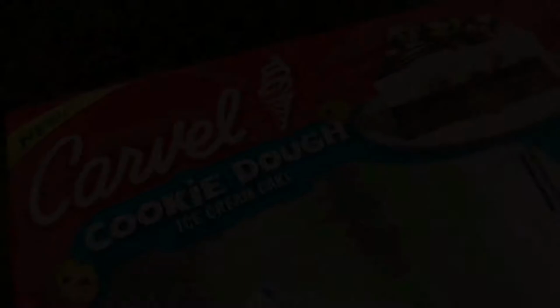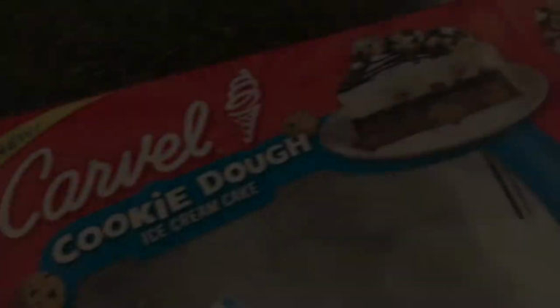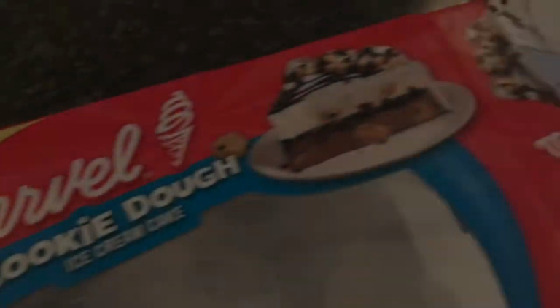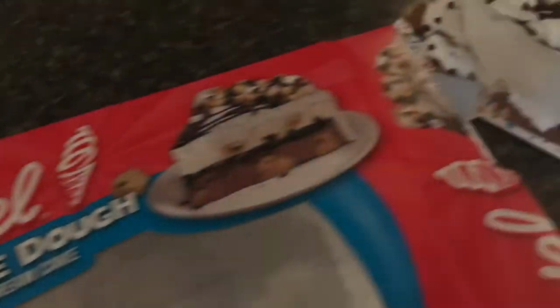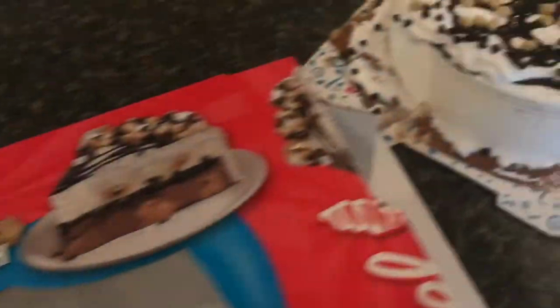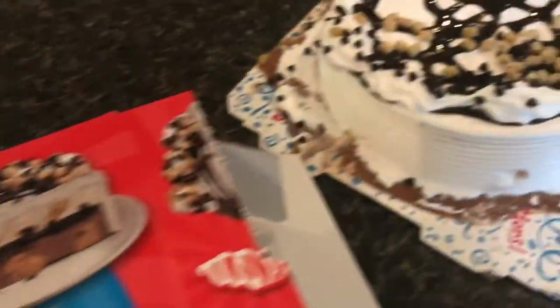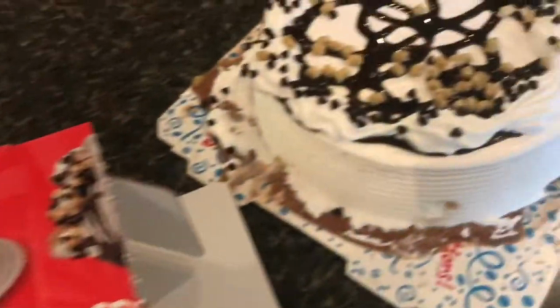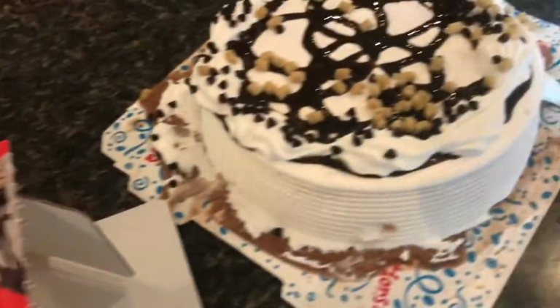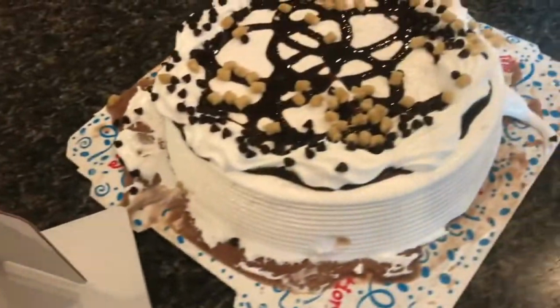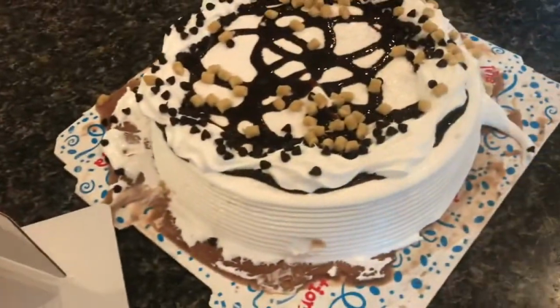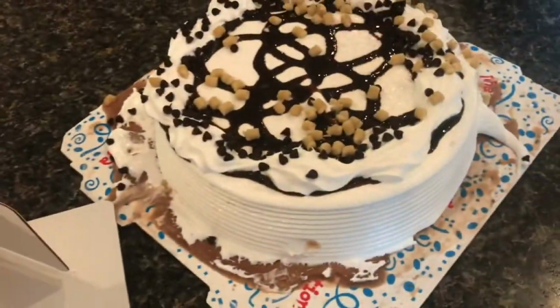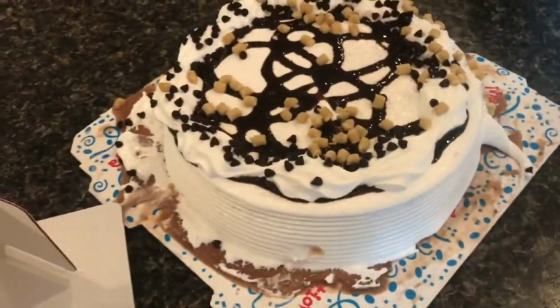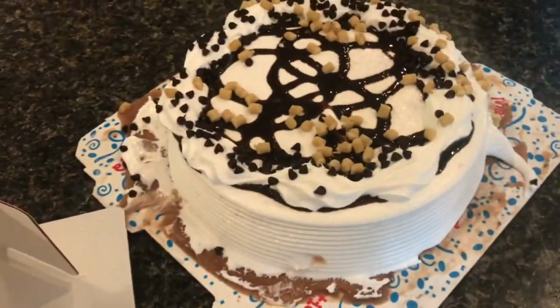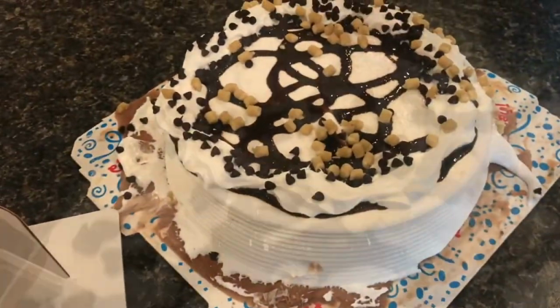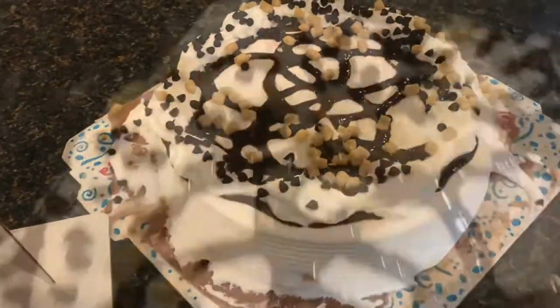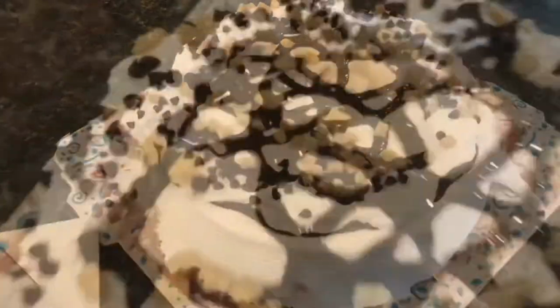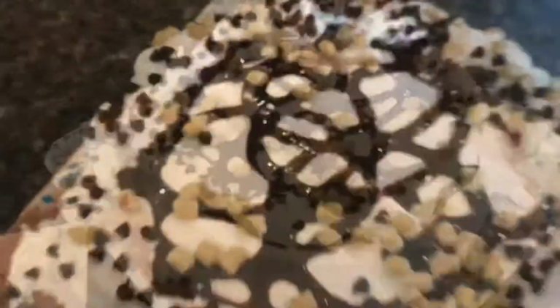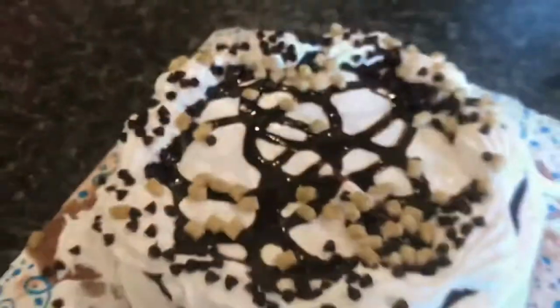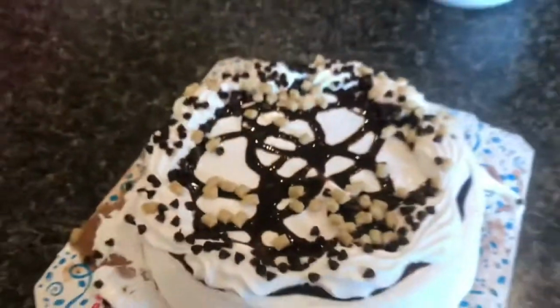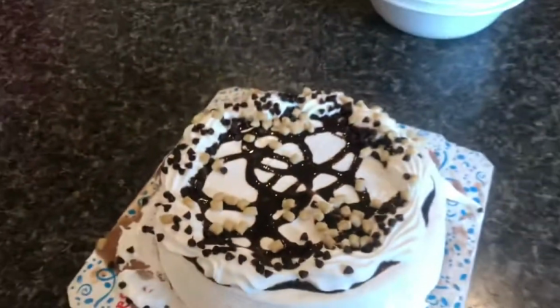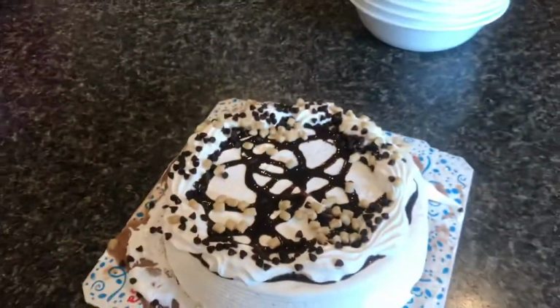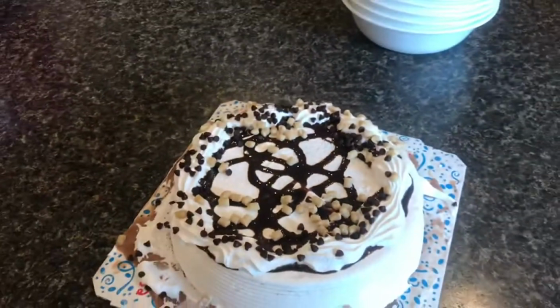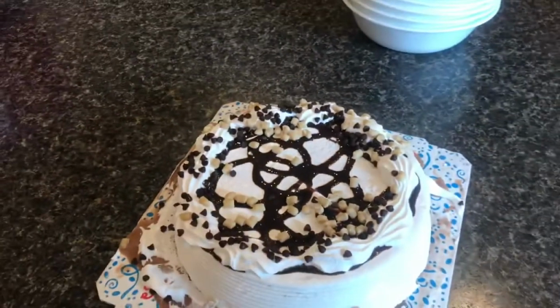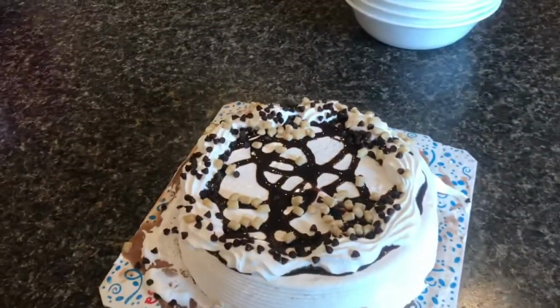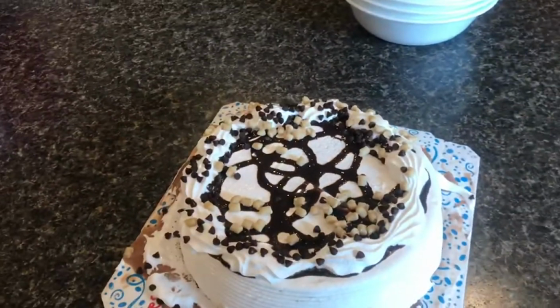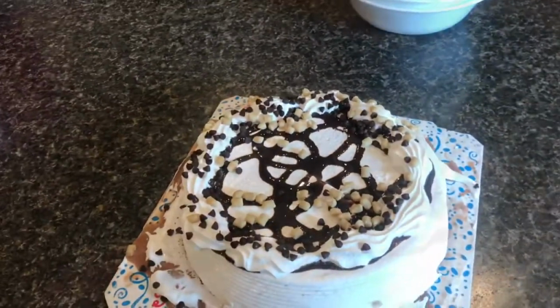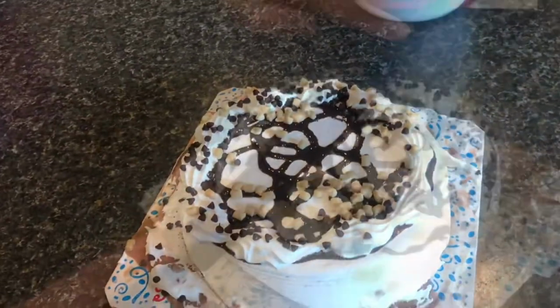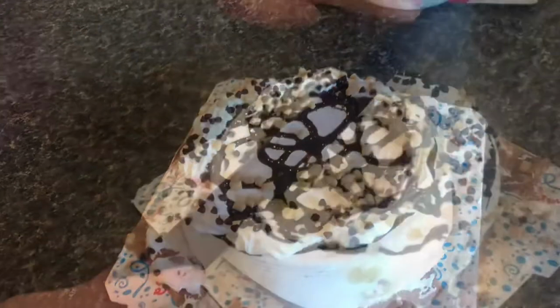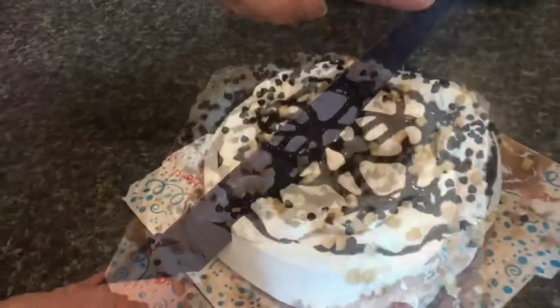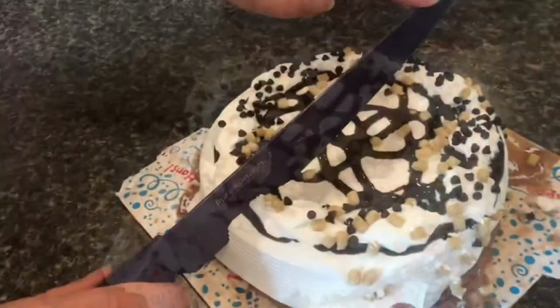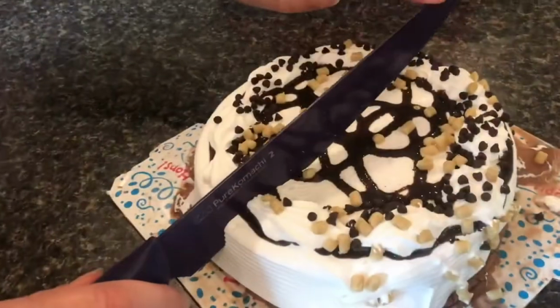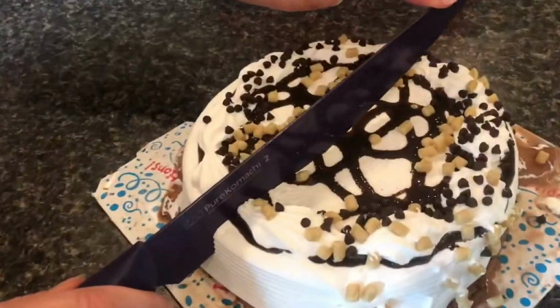Carvel cookie dough ice cream cake. Guaranteed you're not going to have somebody say, nah, I don't want a piece.